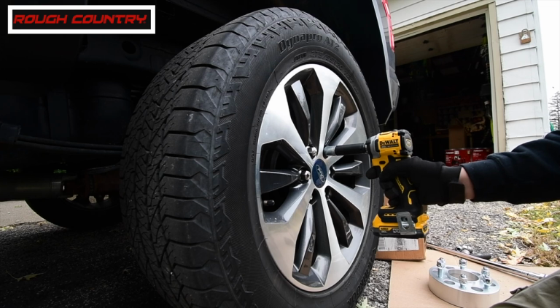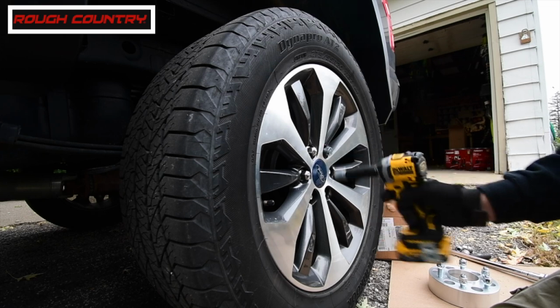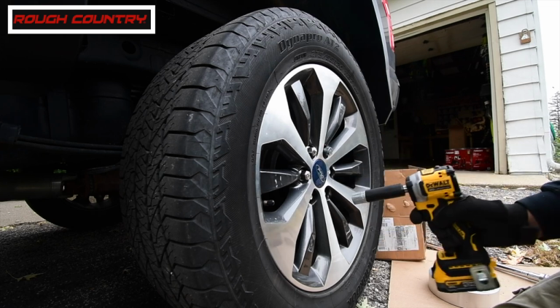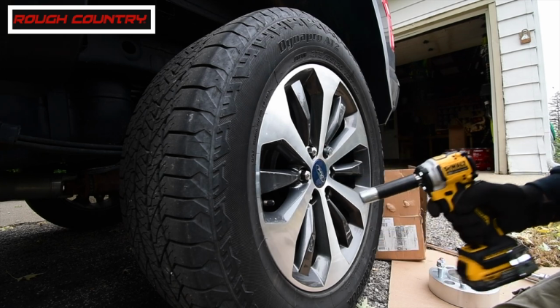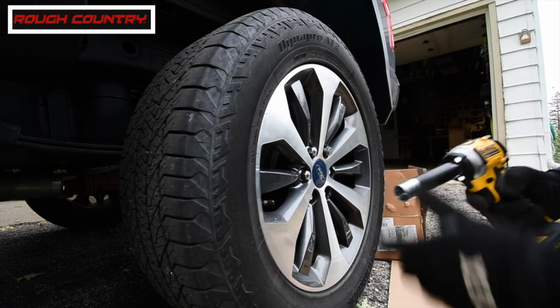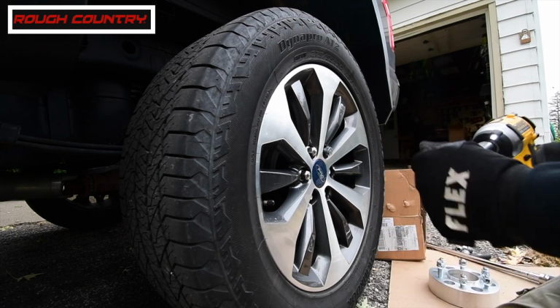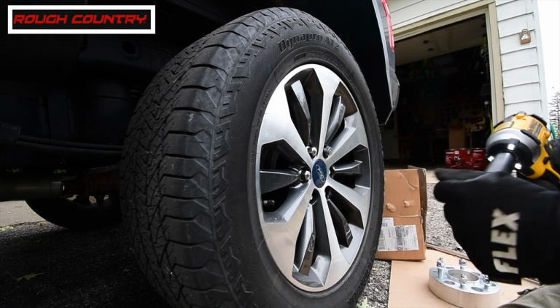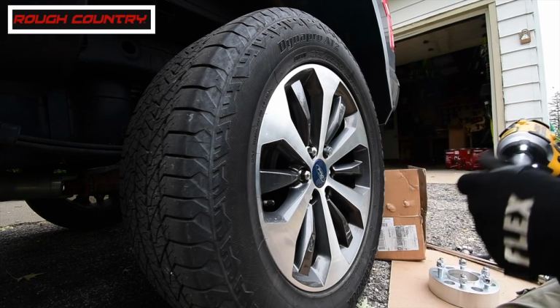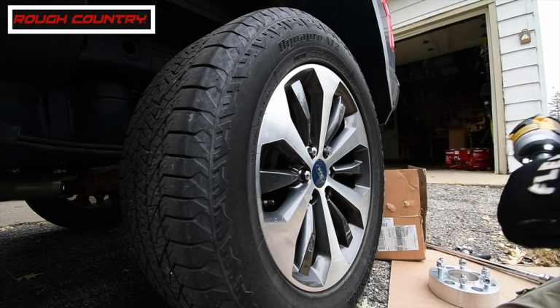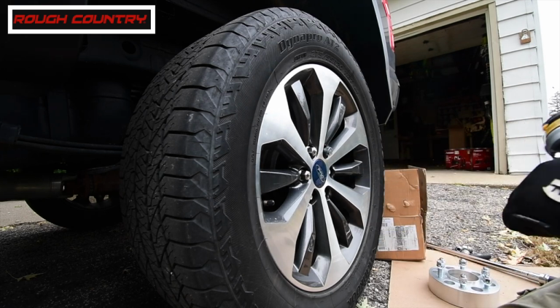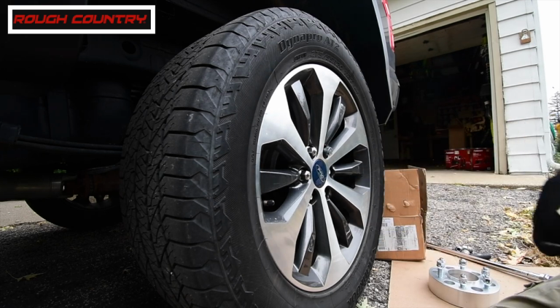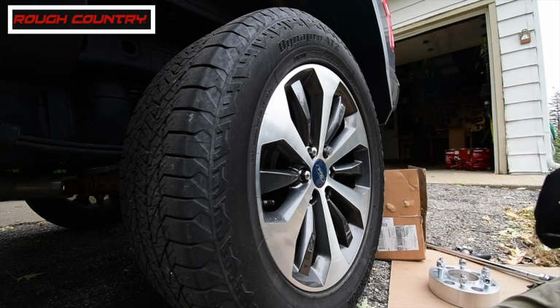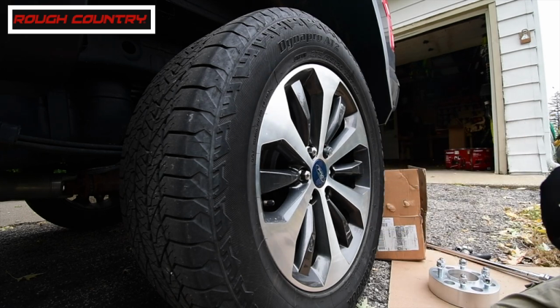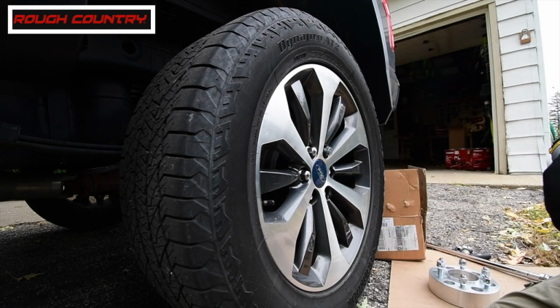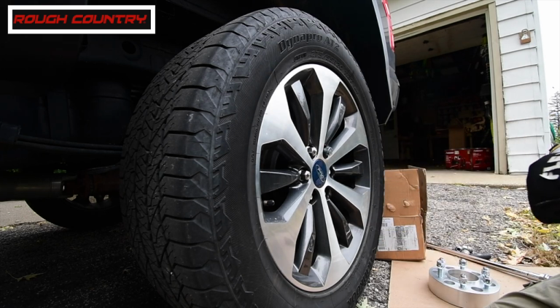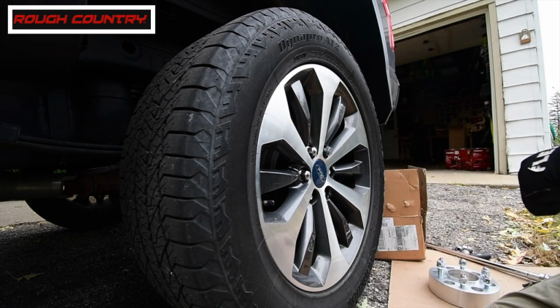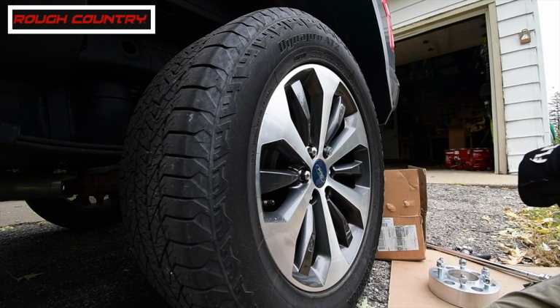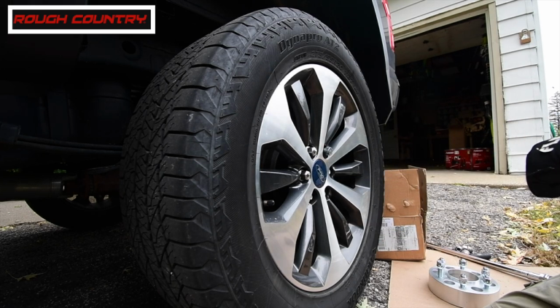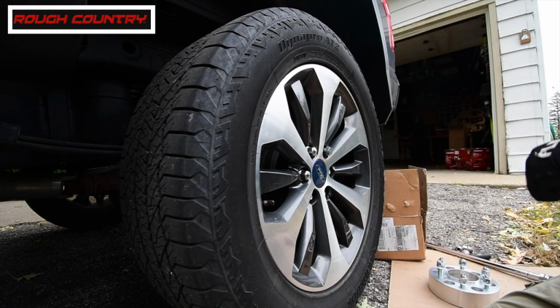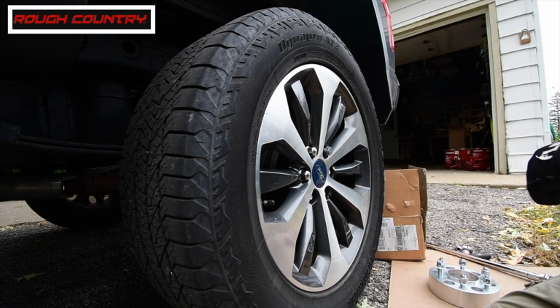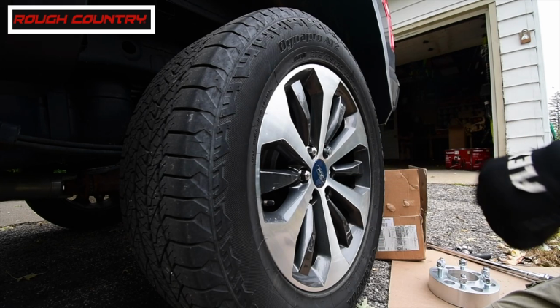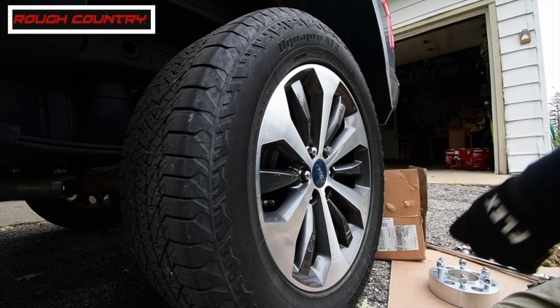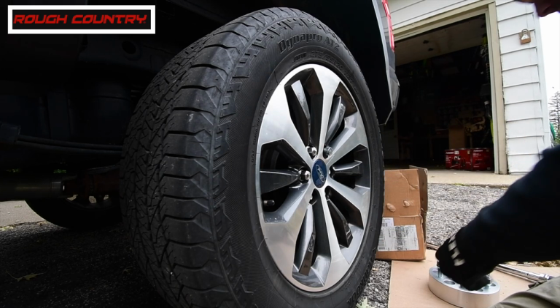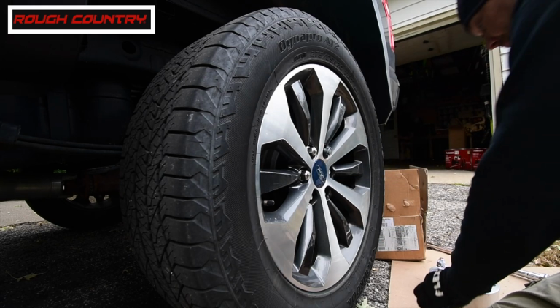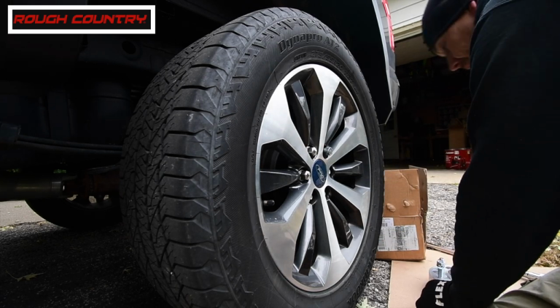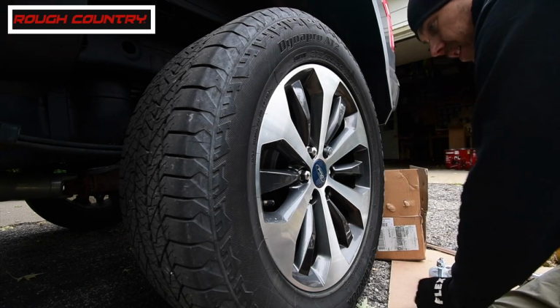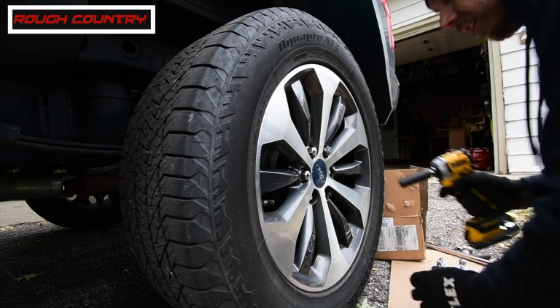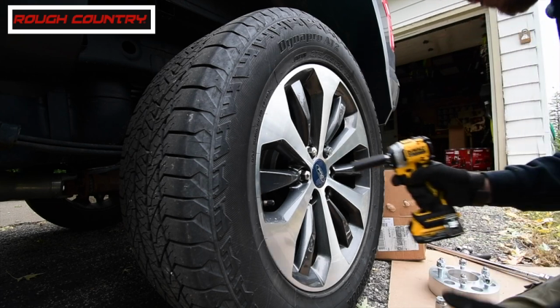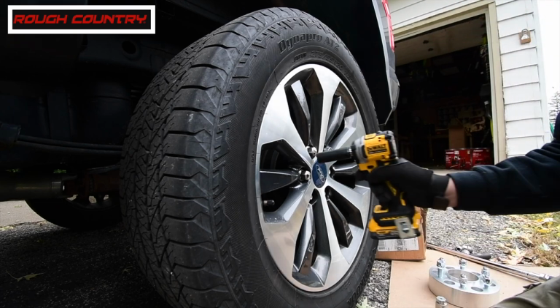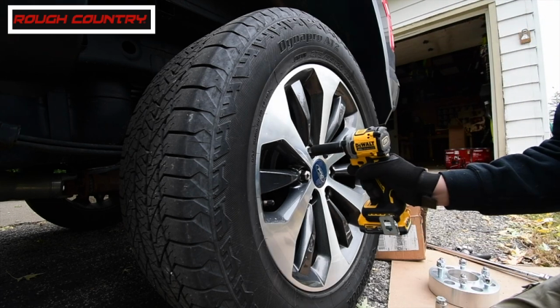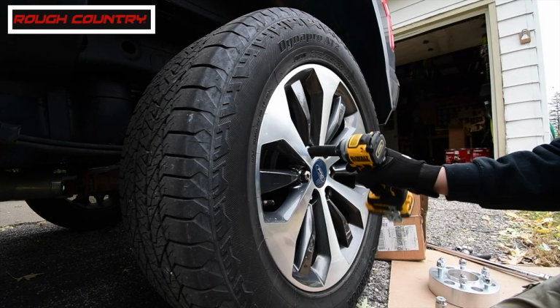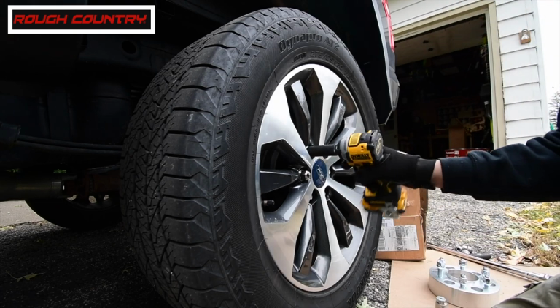It's having a little trouble with that one lug nut. Let's see if it can do the others.